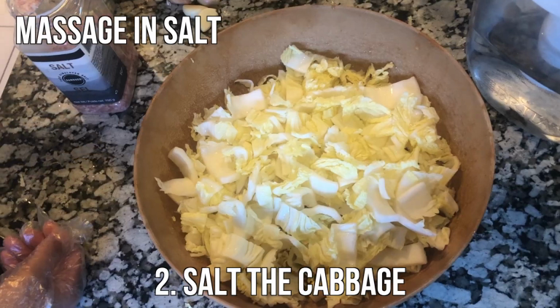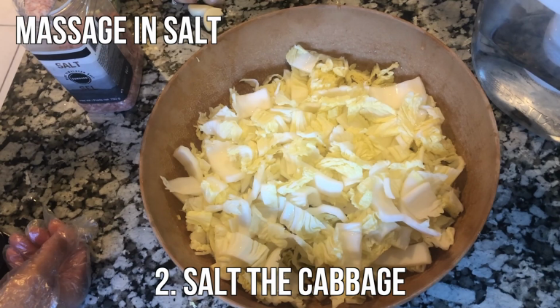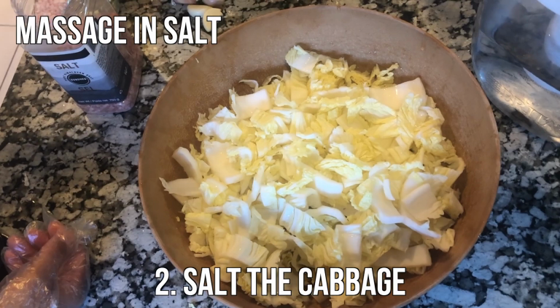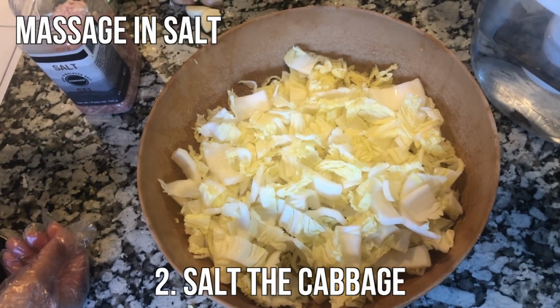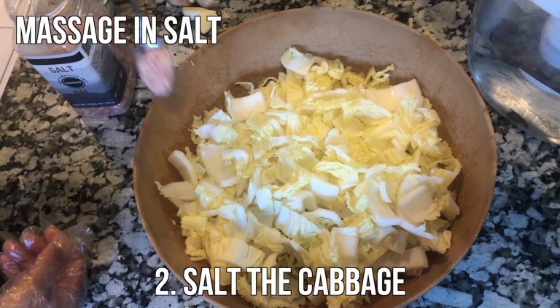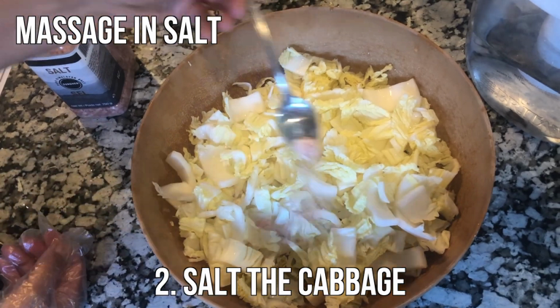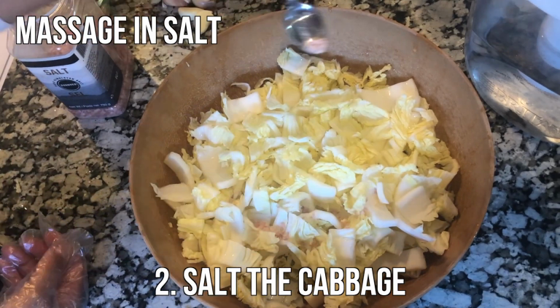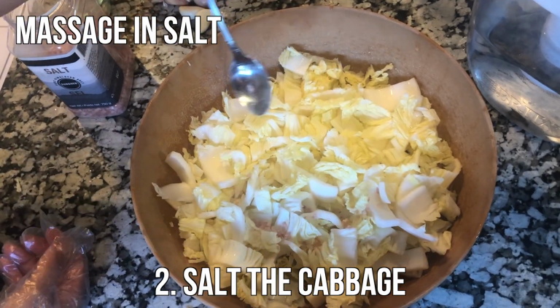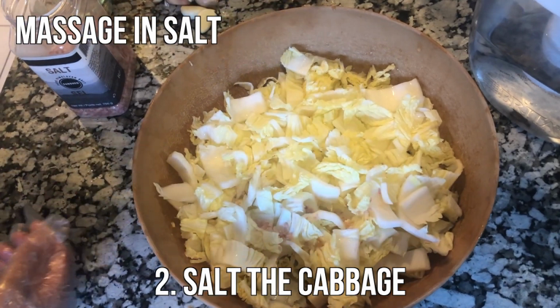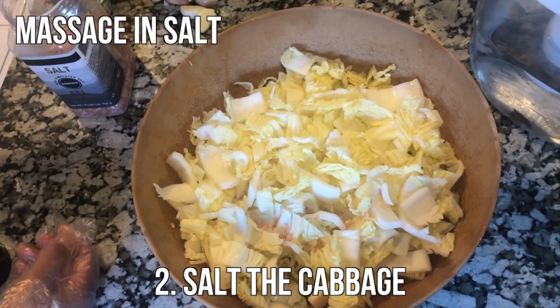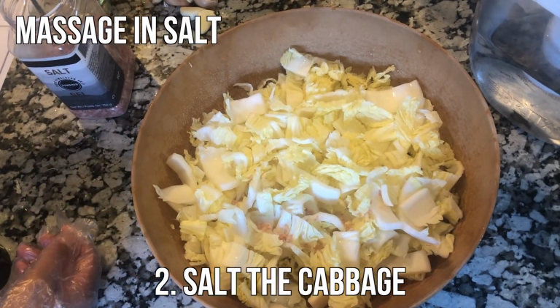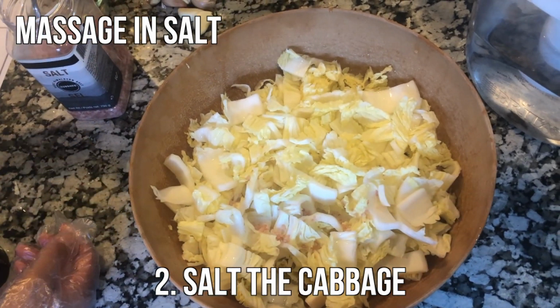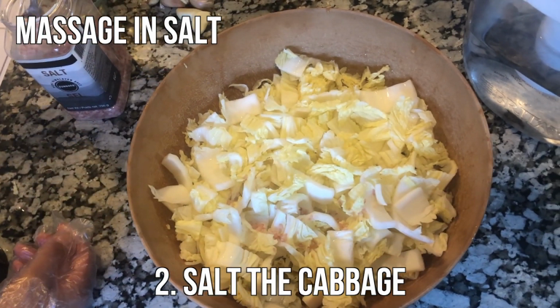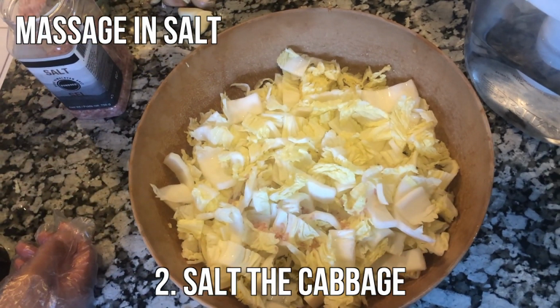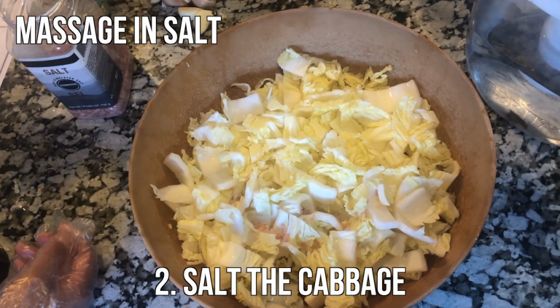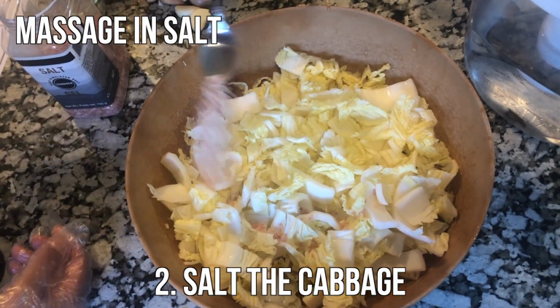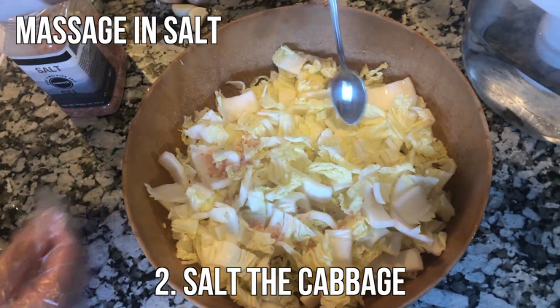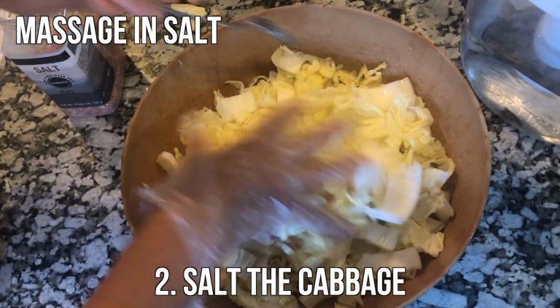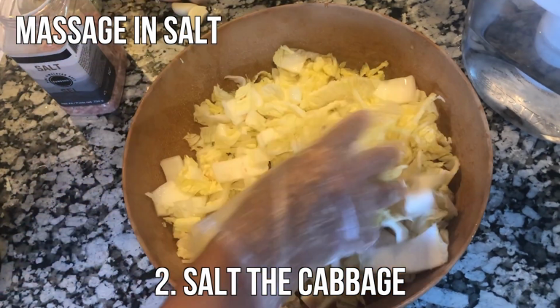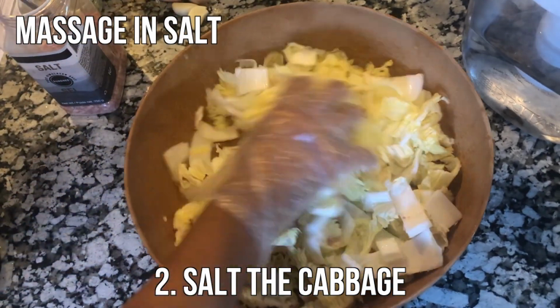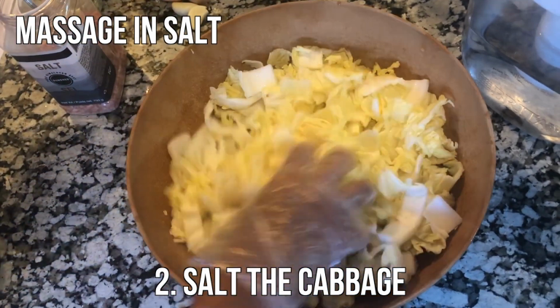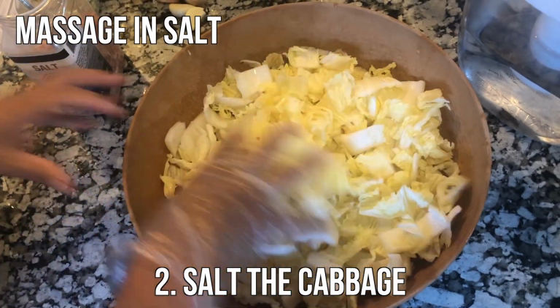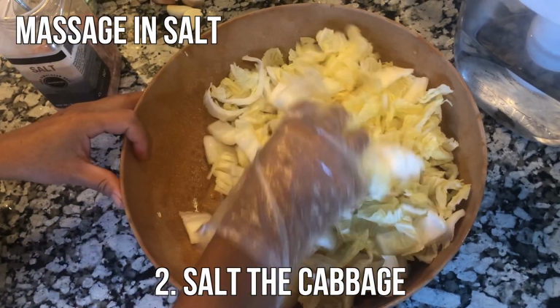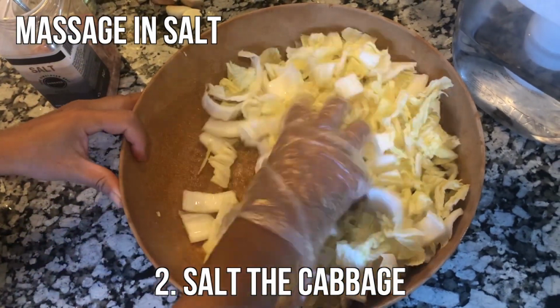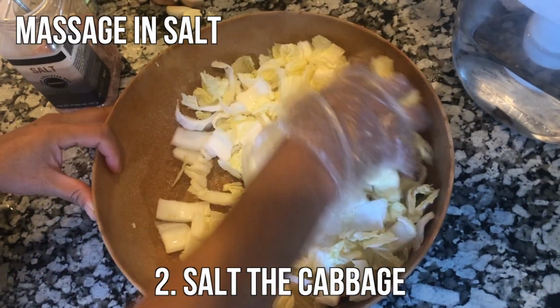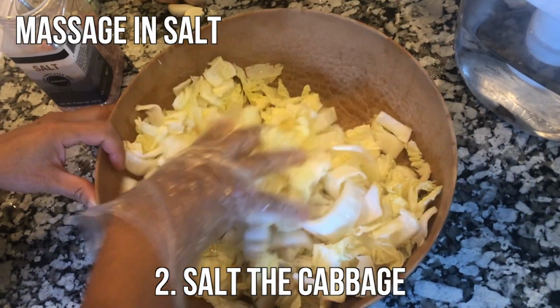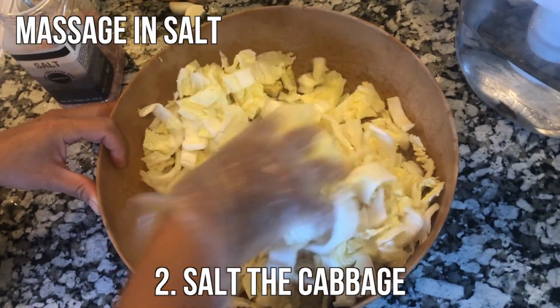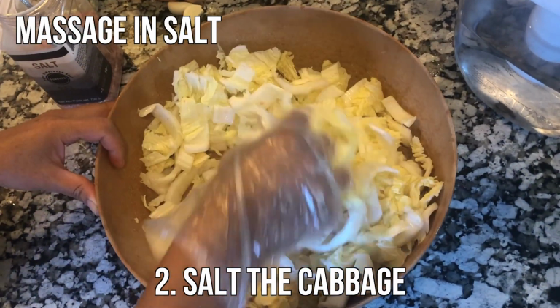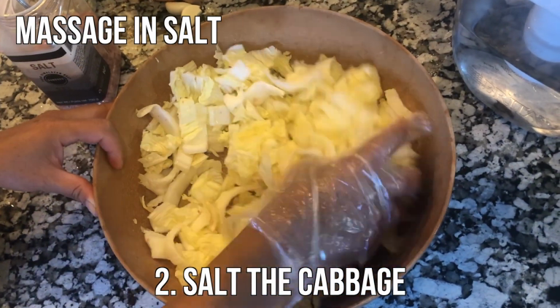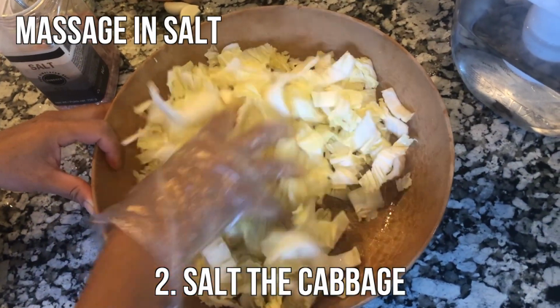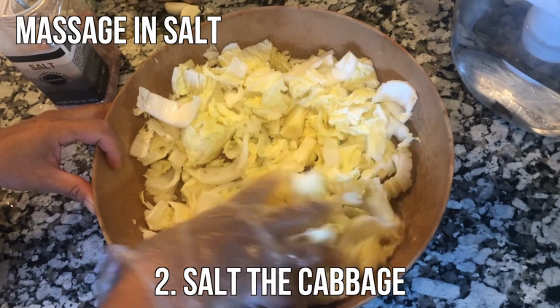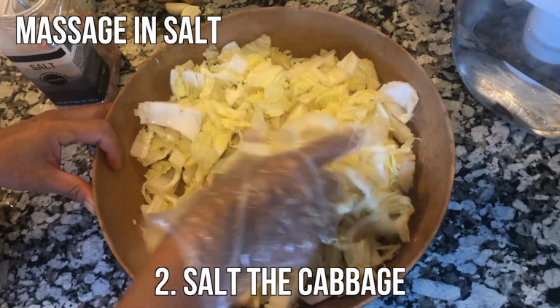Next up, it's time to salt the cabbage. Massage in a couple spoonfuls of salt. You might want to wear gloves for the rest of this recipe.